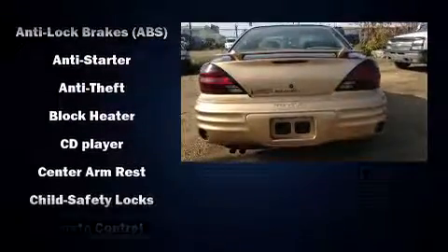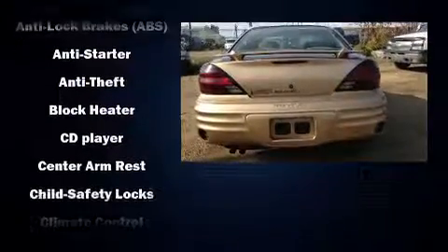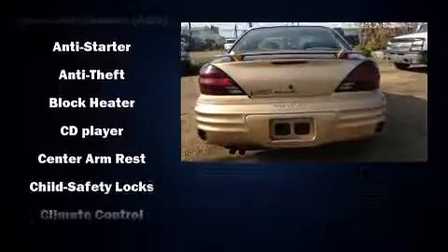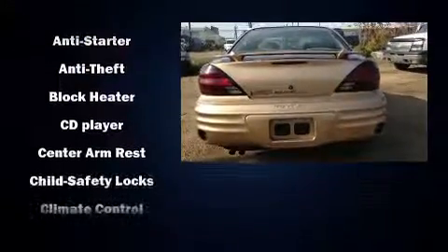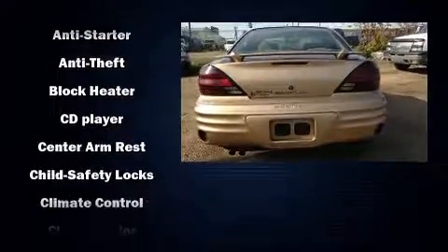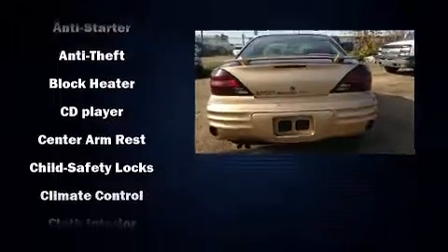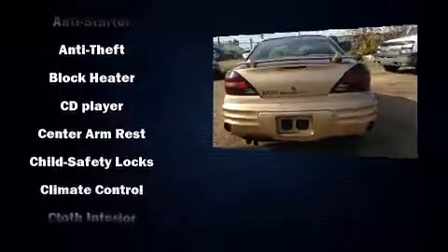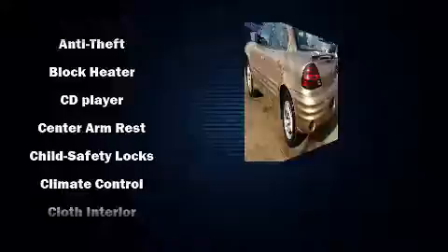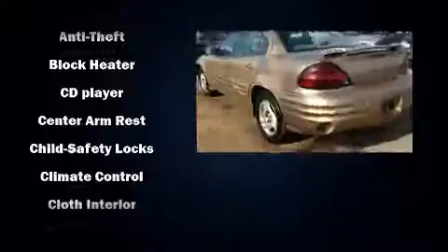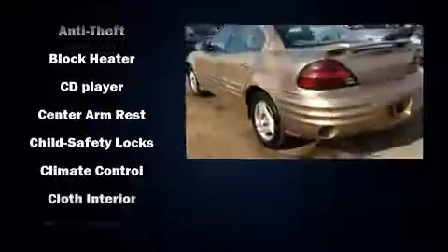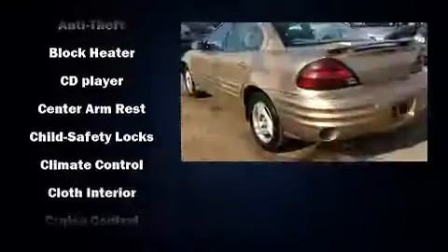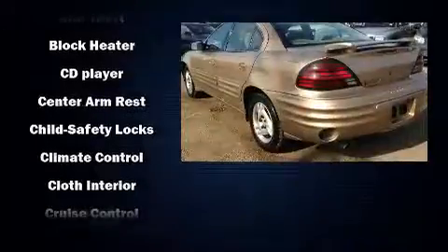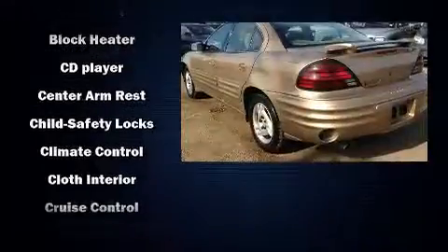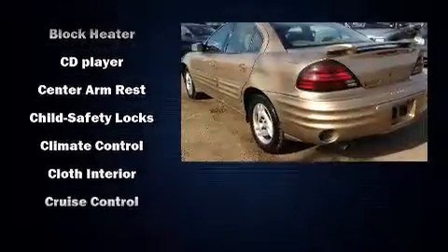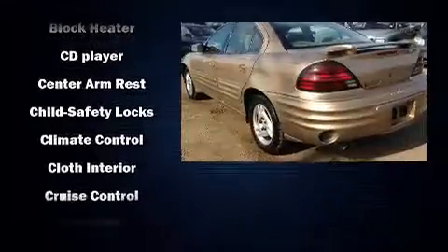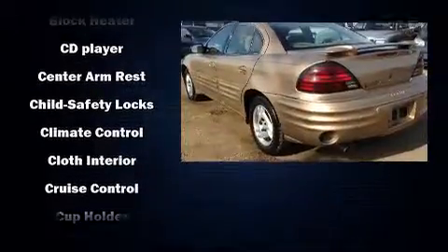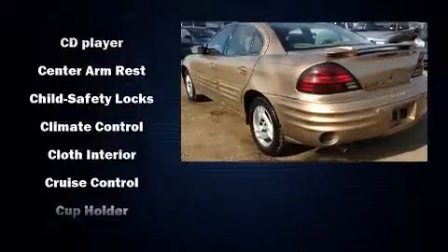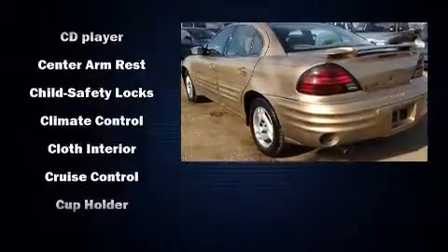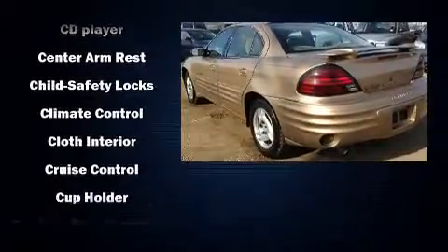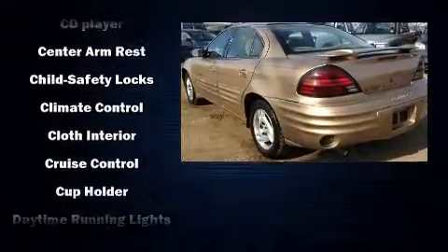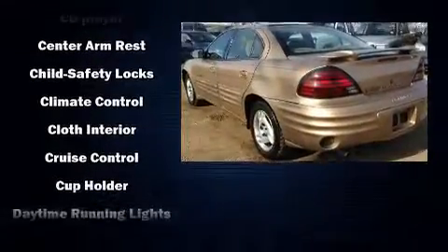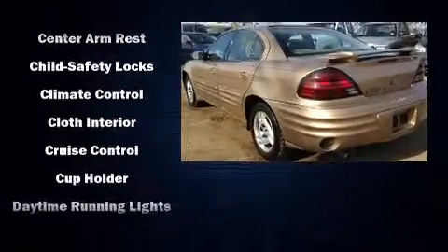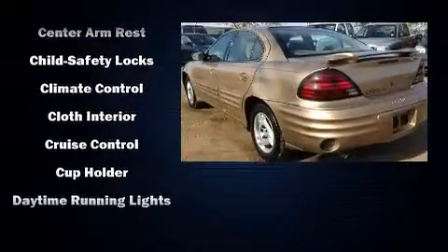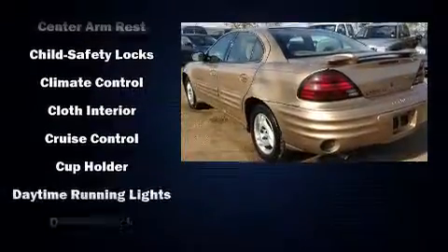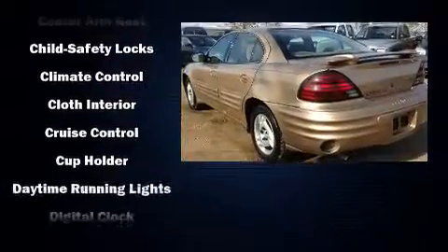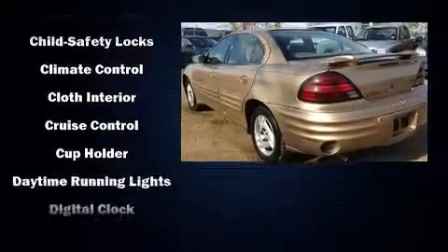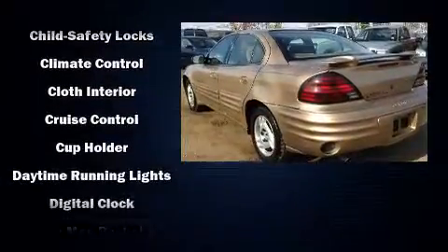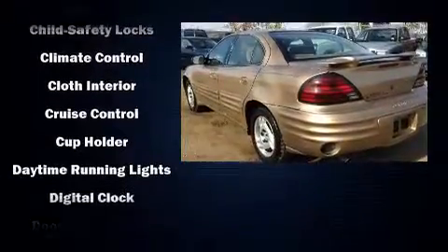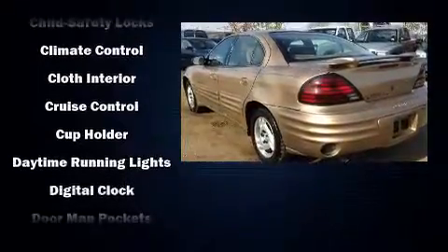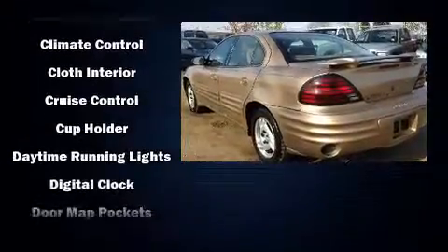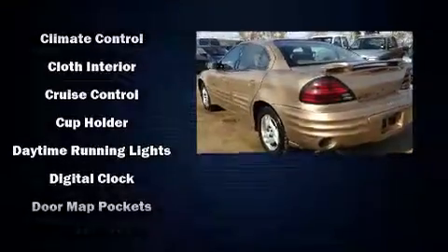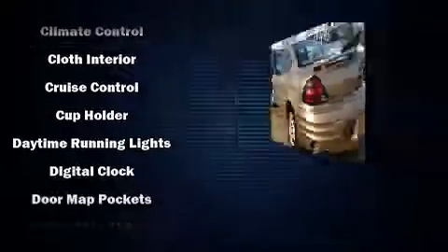The following features are included: front fog lights, remote keyless entry, and more.